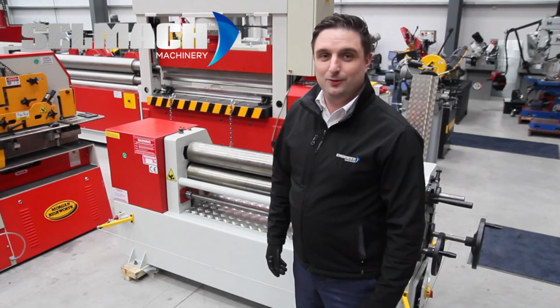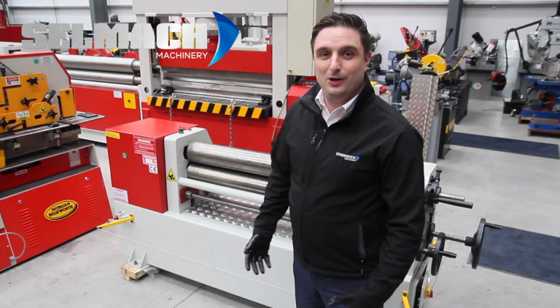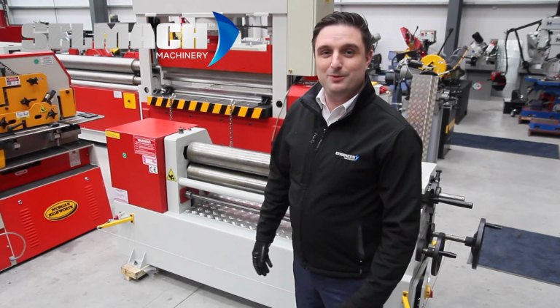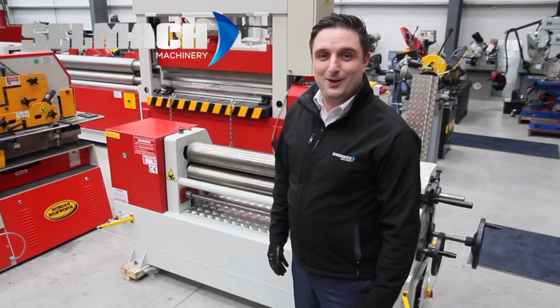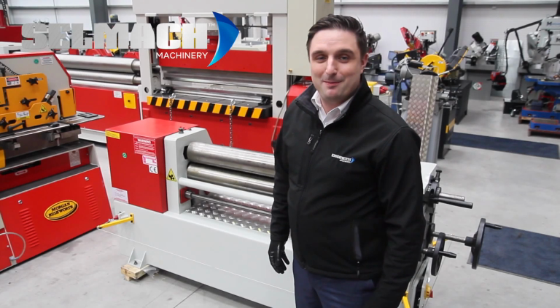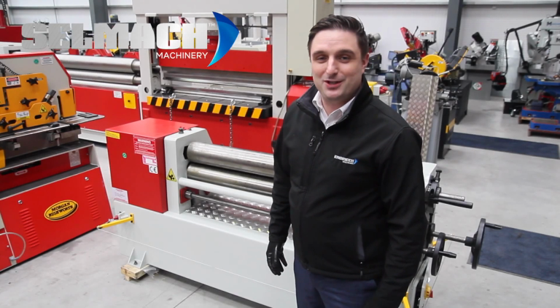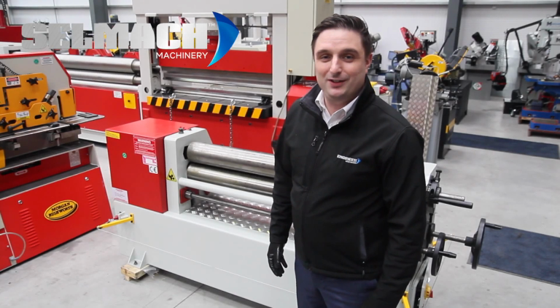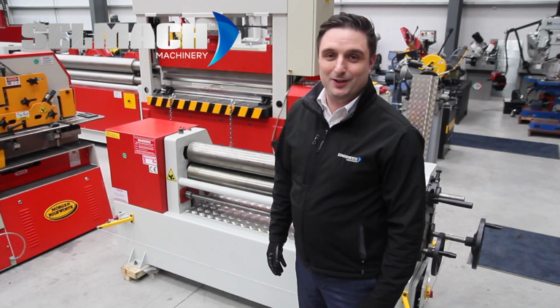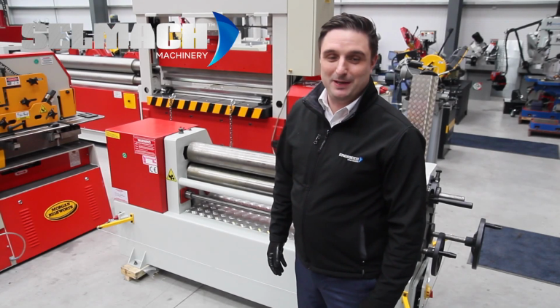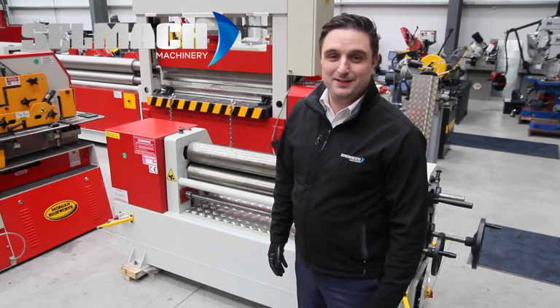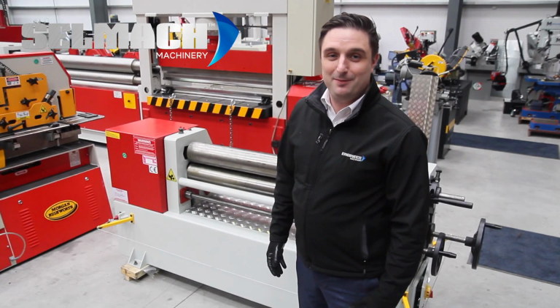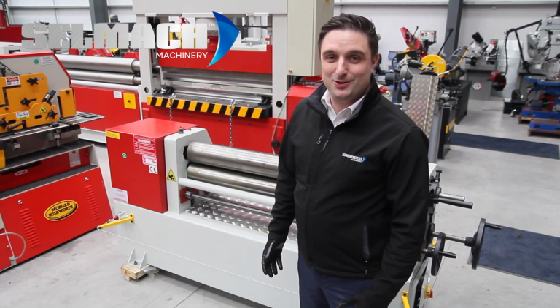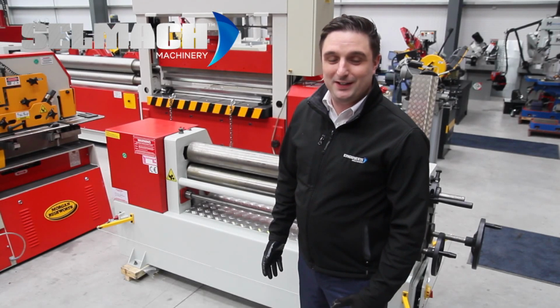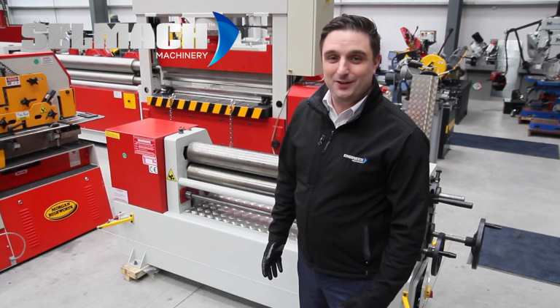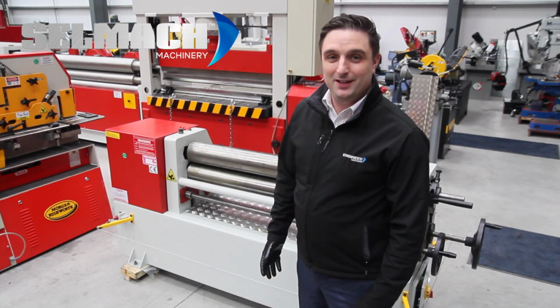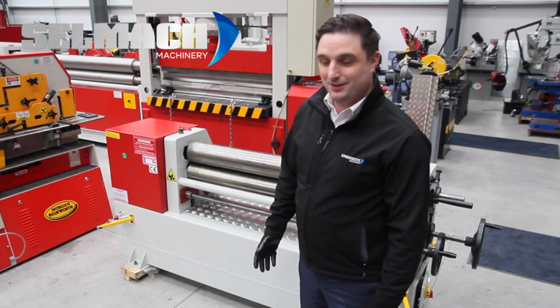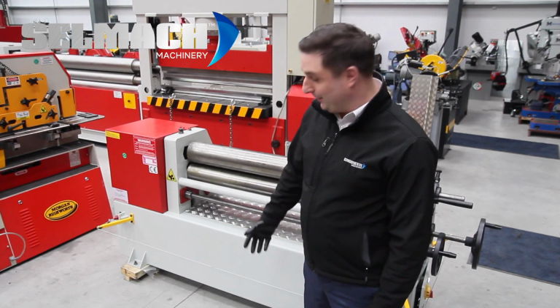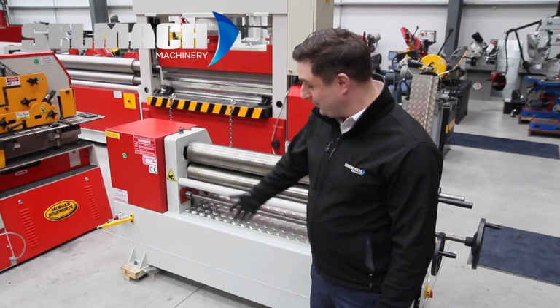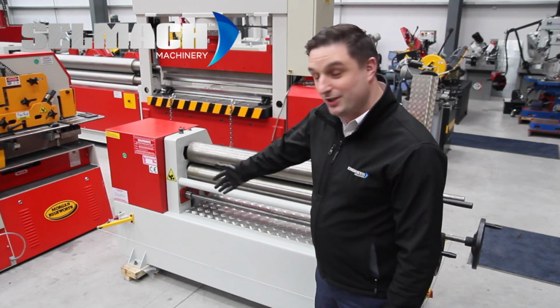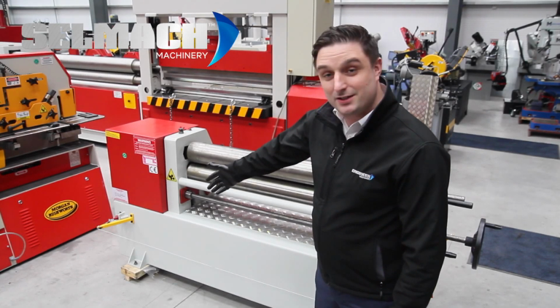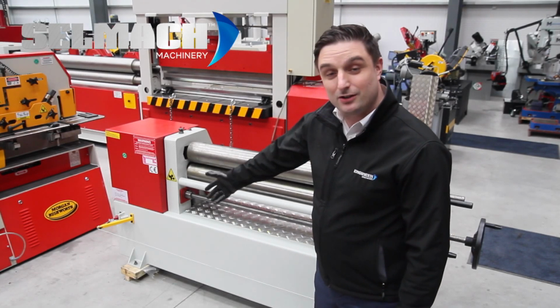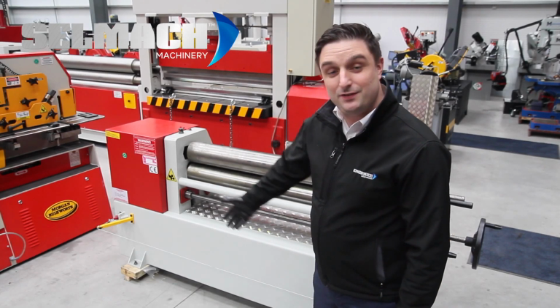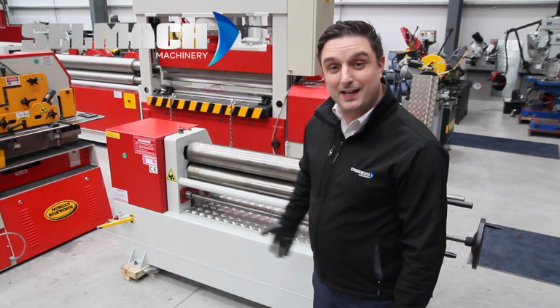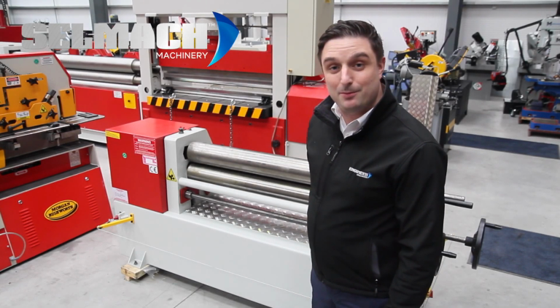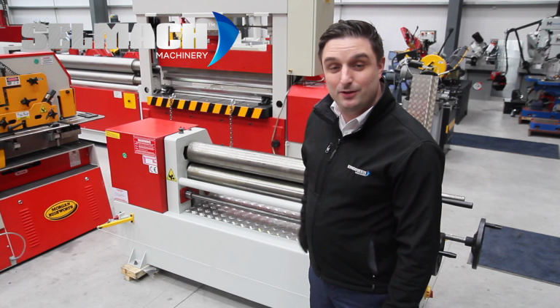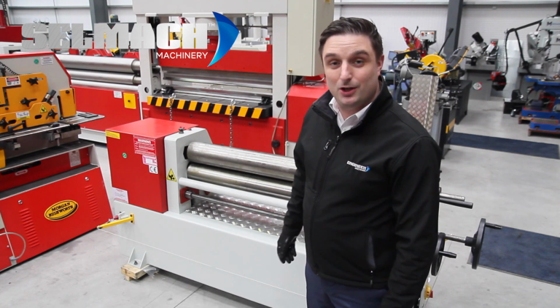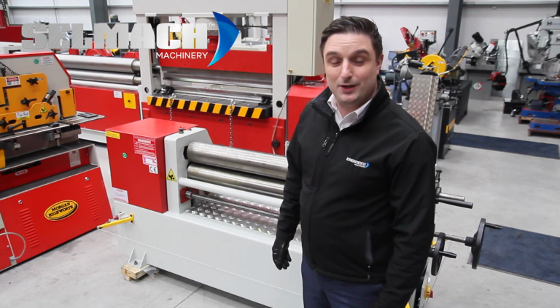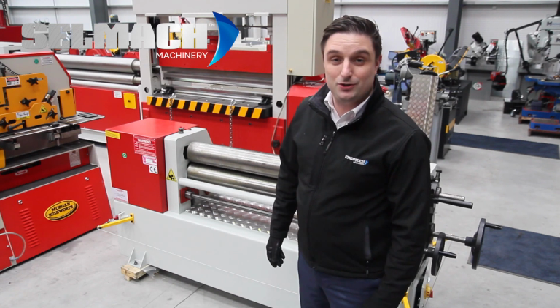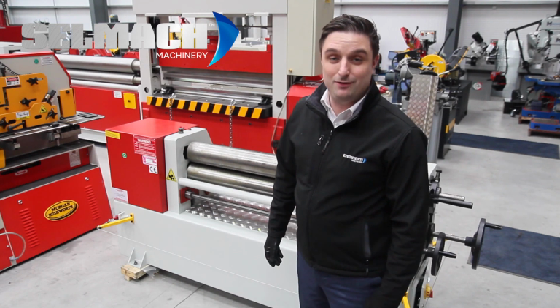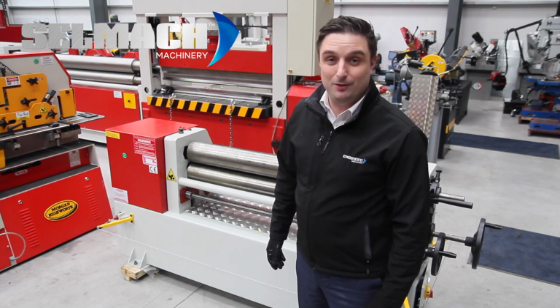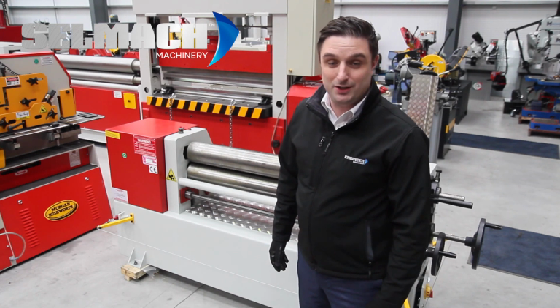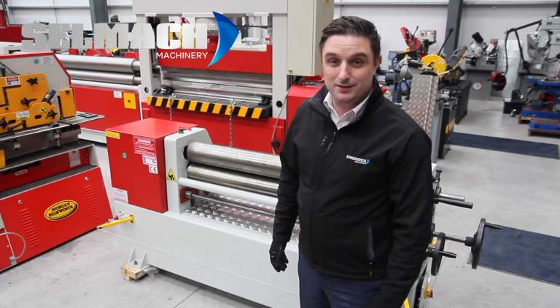Welcome to CellMap Machinery Knowledge Base. The aim of this short video is to show you how to adjust the safety cable that goes around our sheet rolling machines.